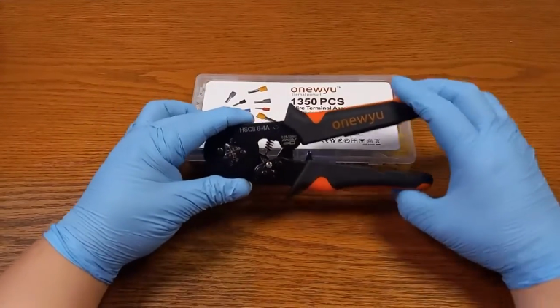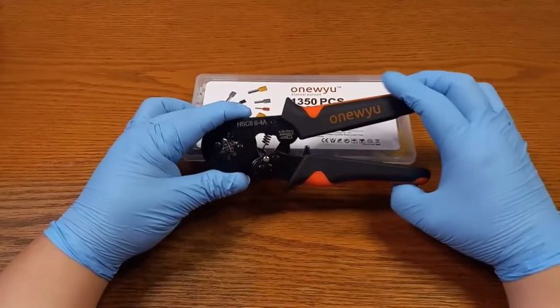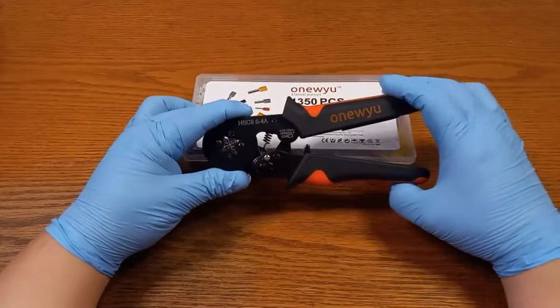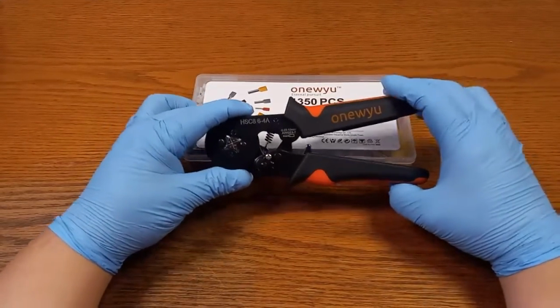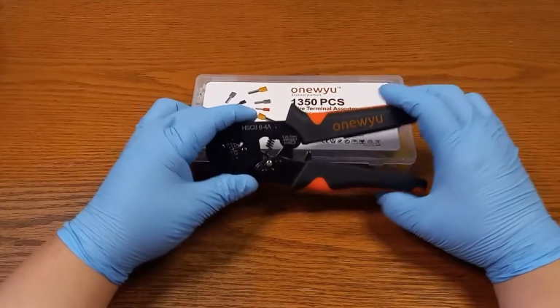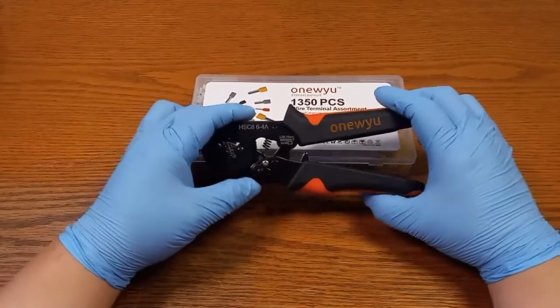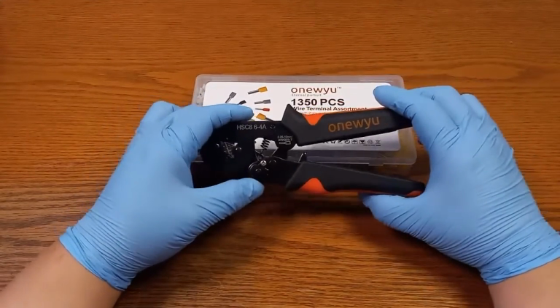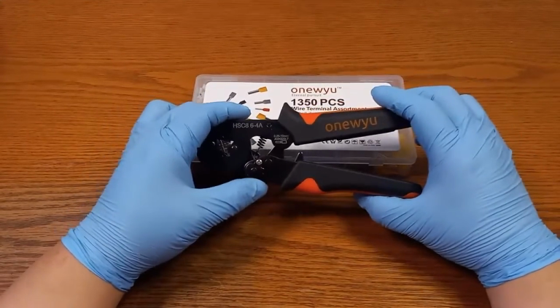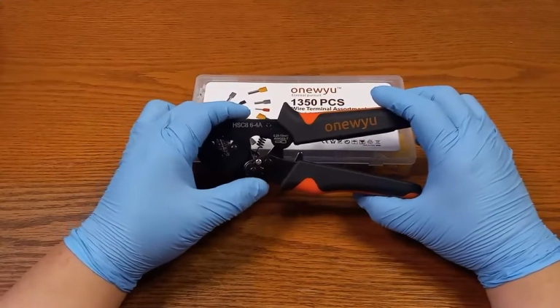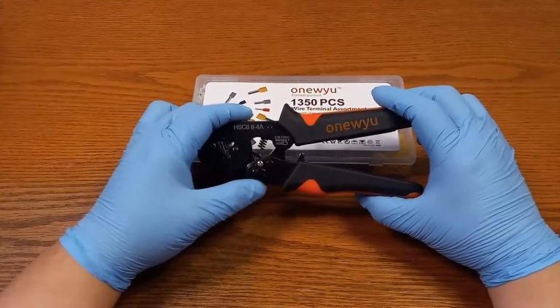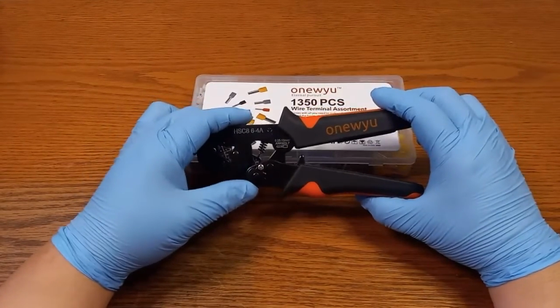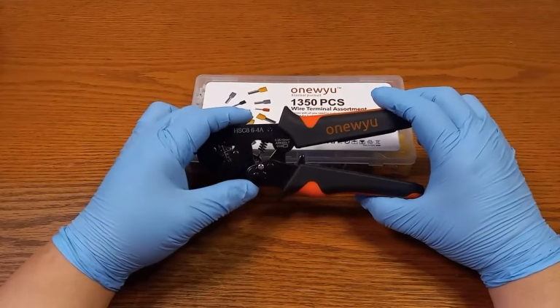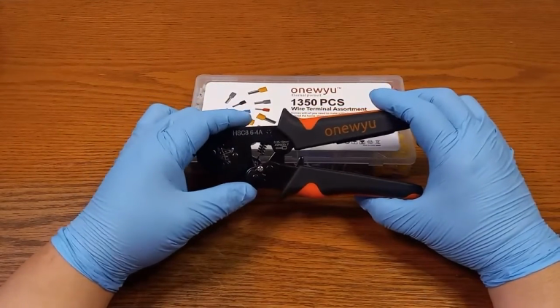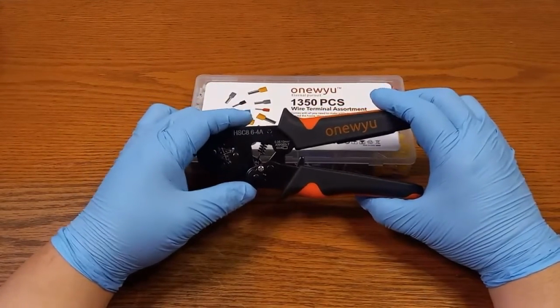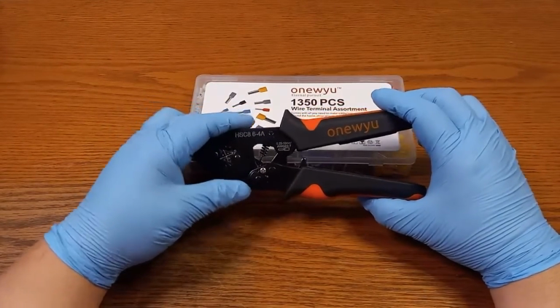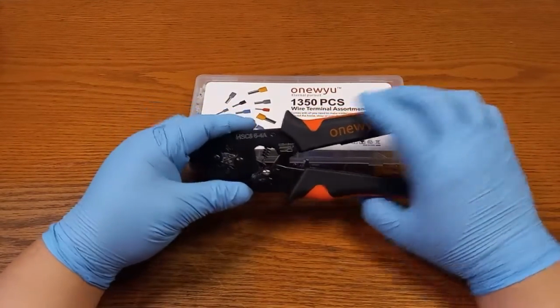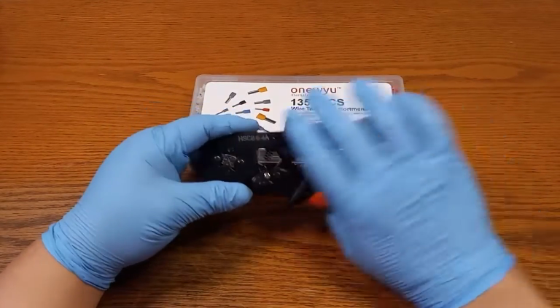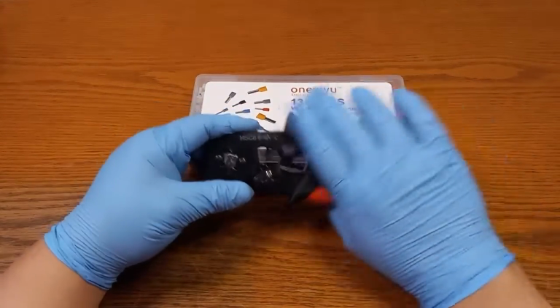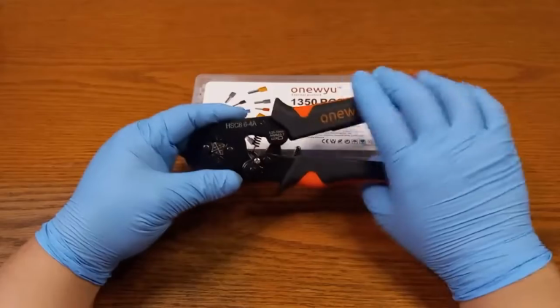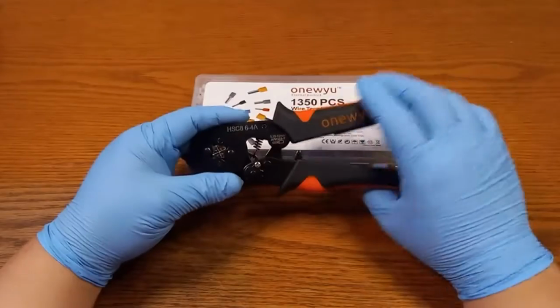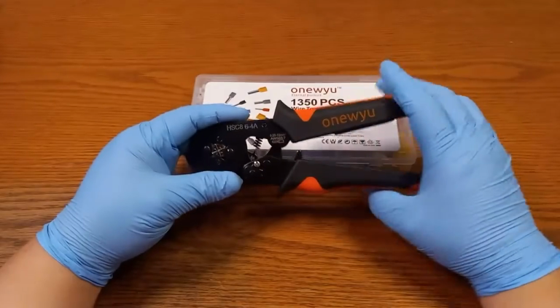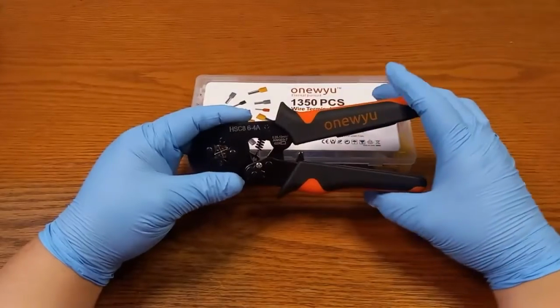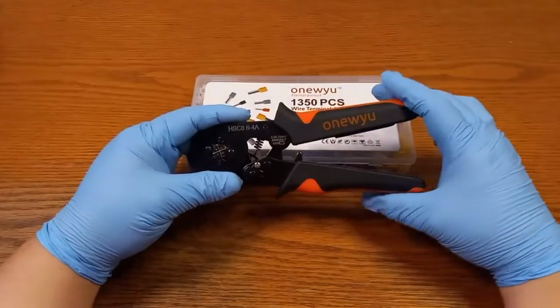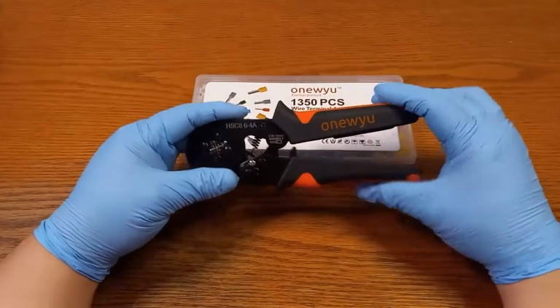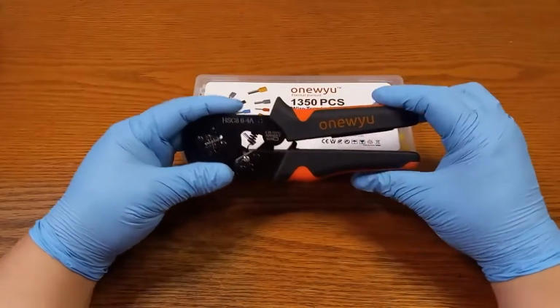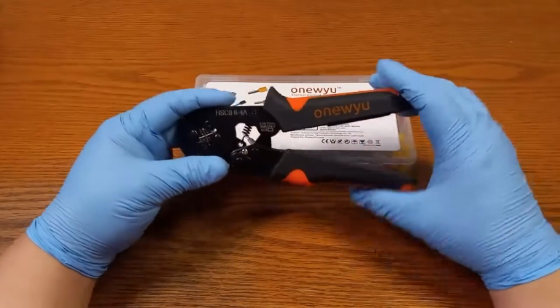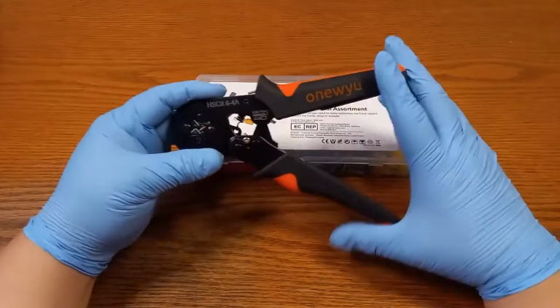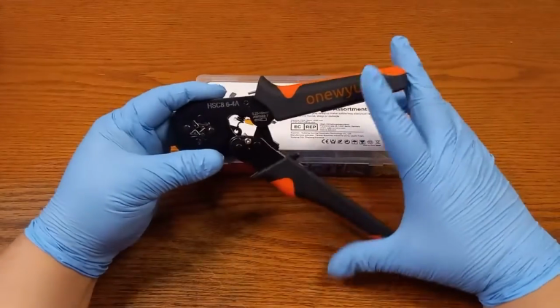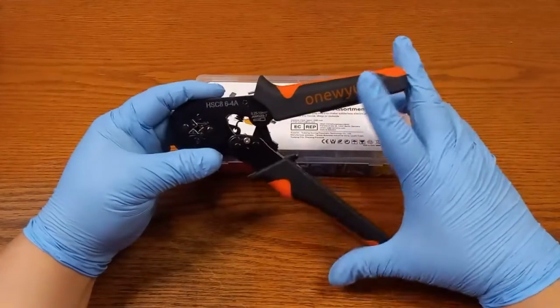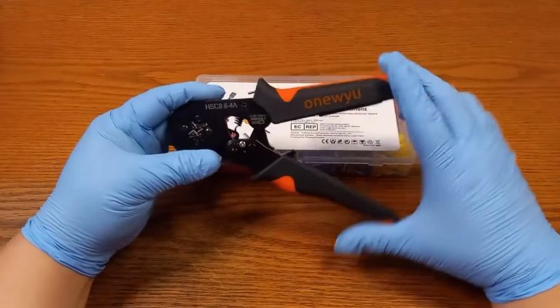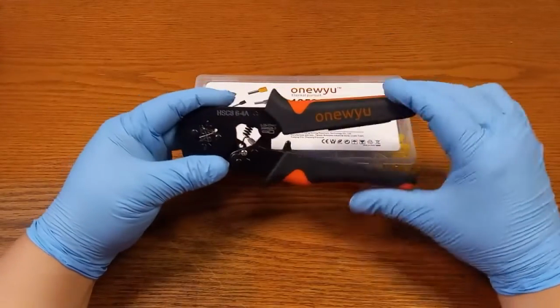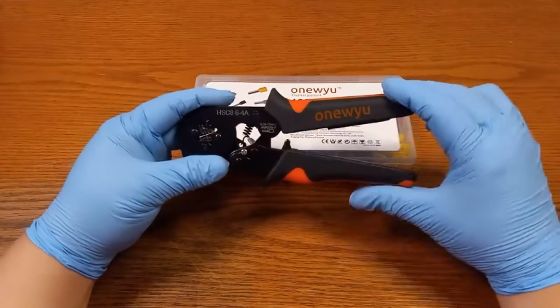It is an adjustable crimper with a rubberized handle and ratcheting type.